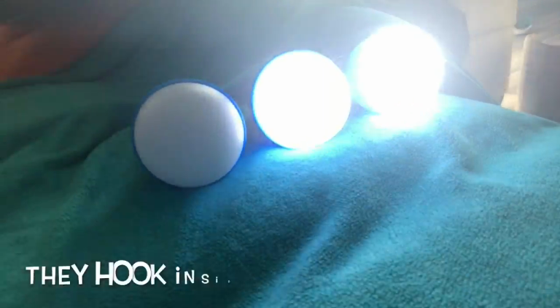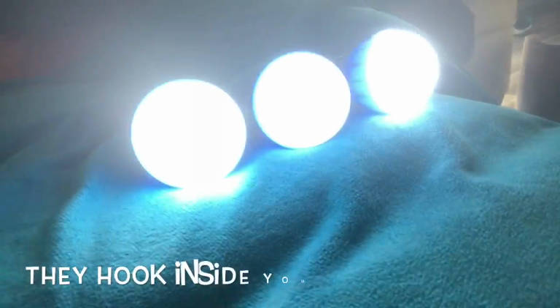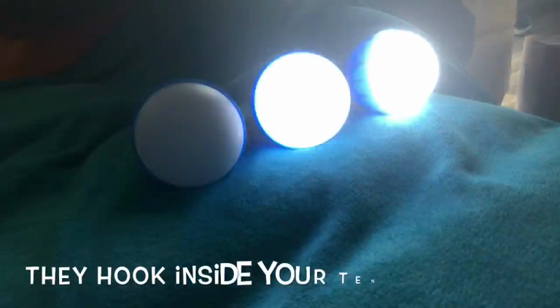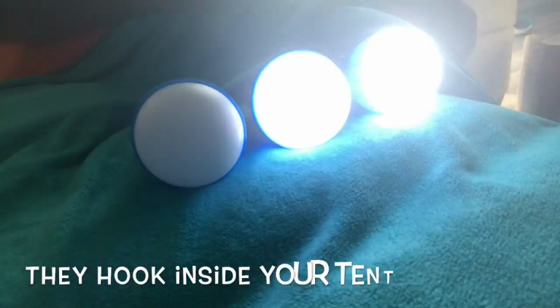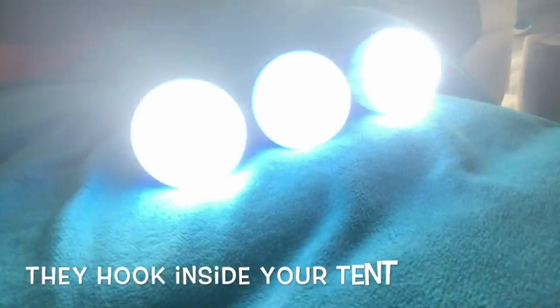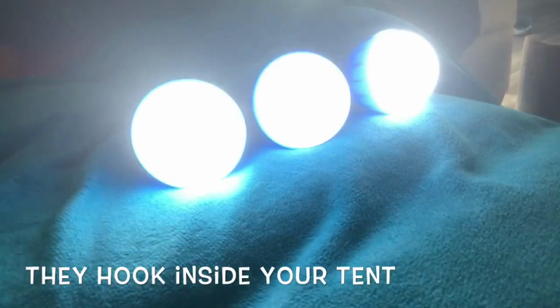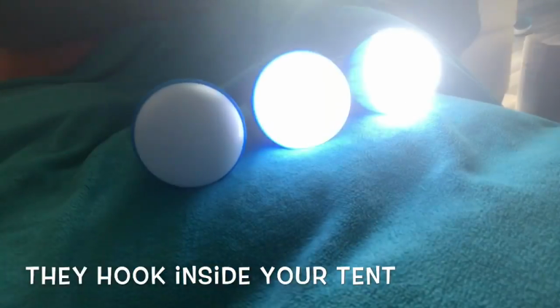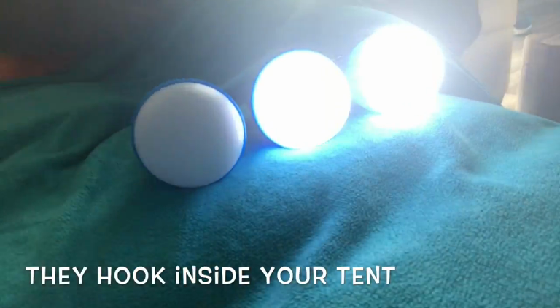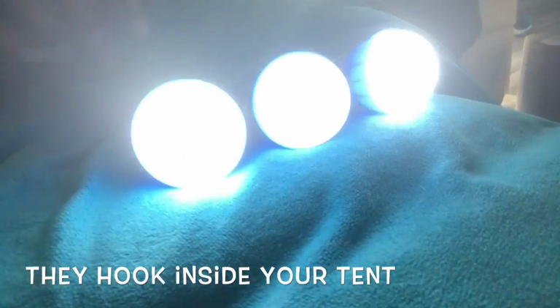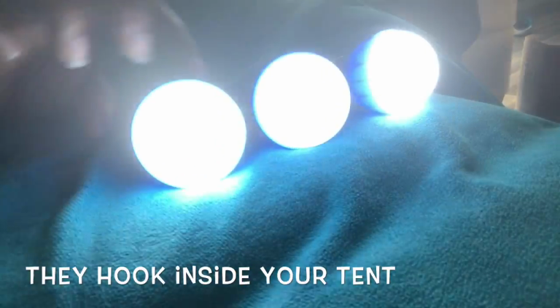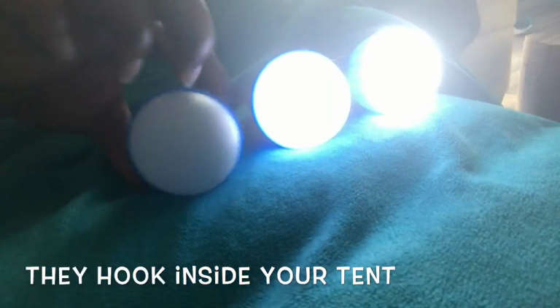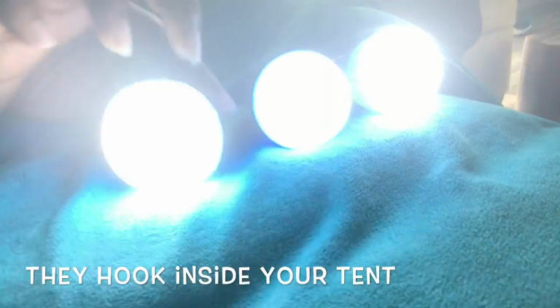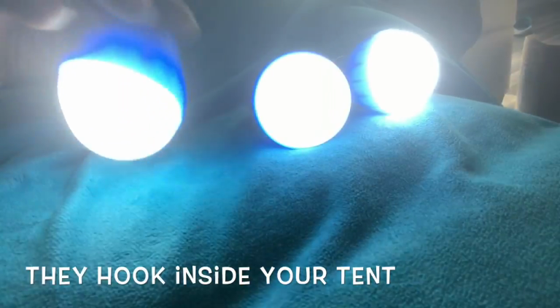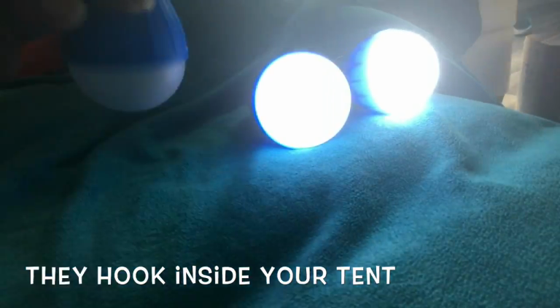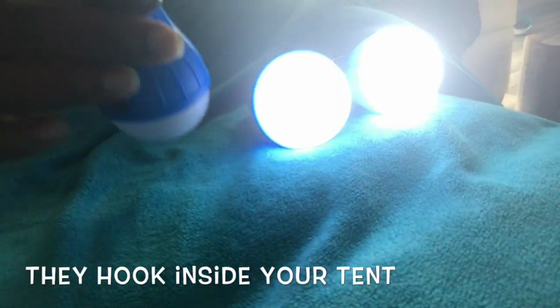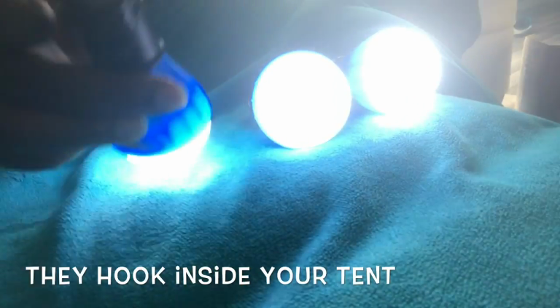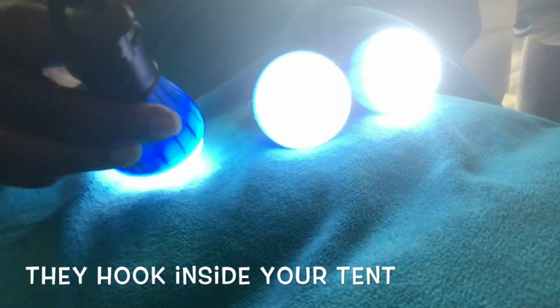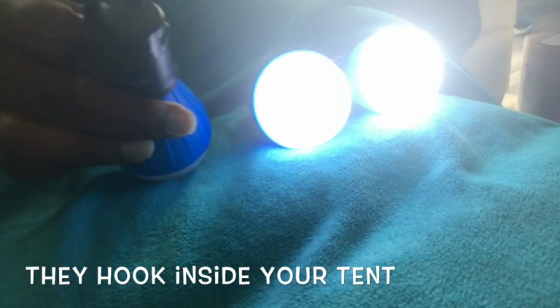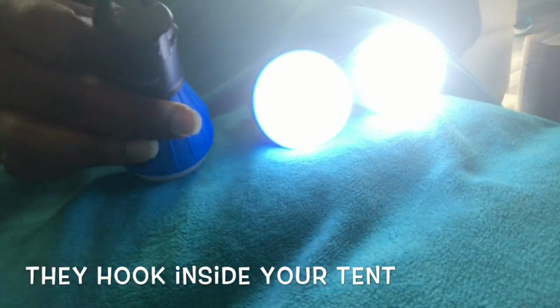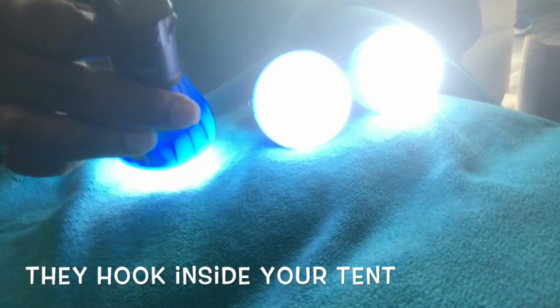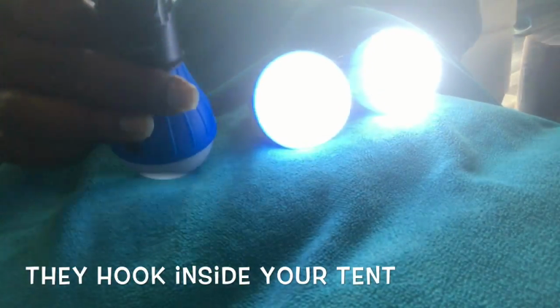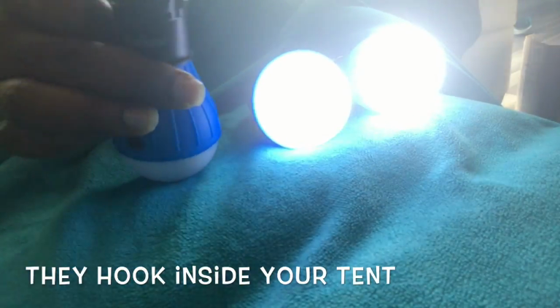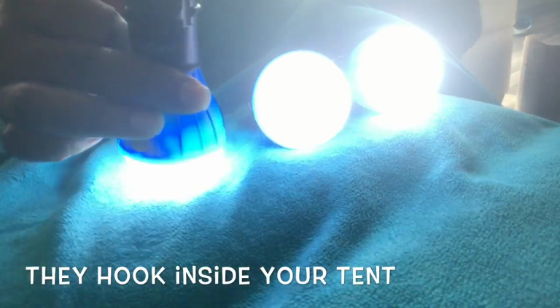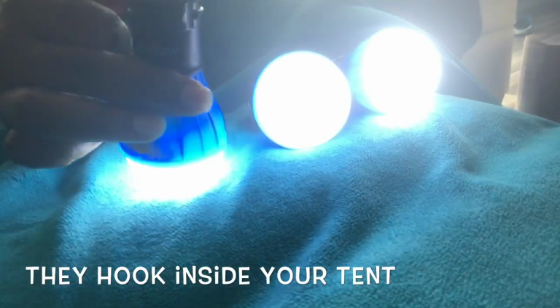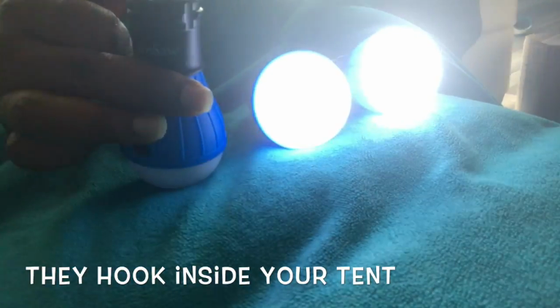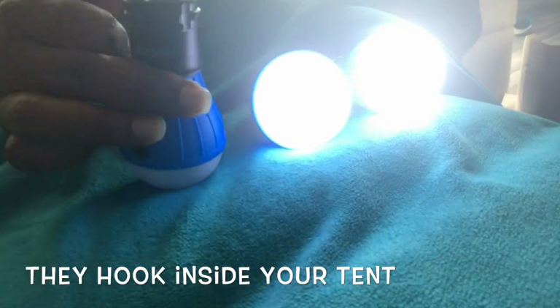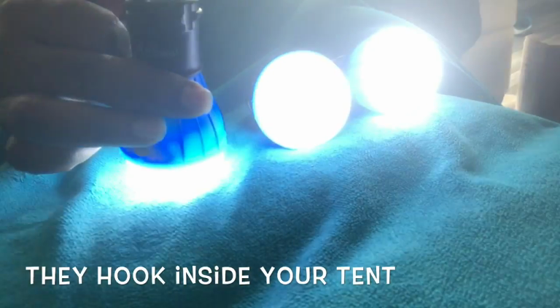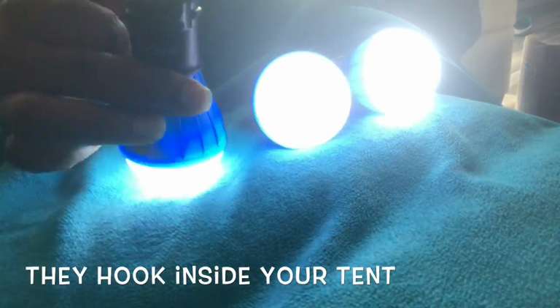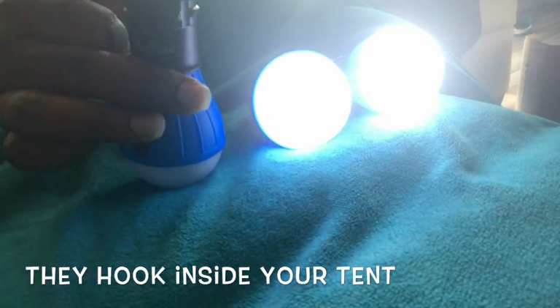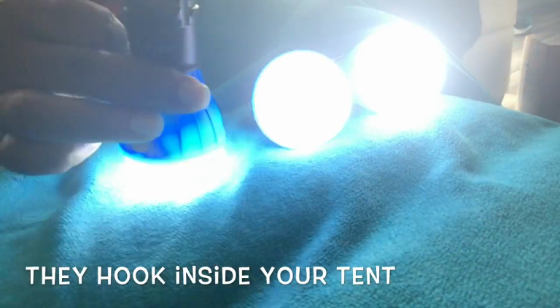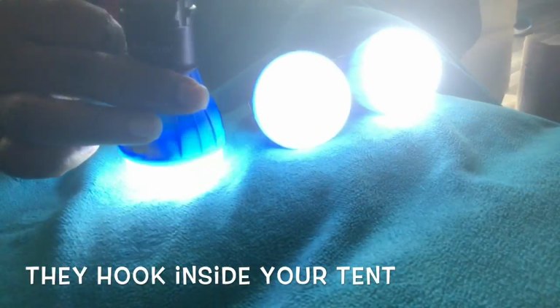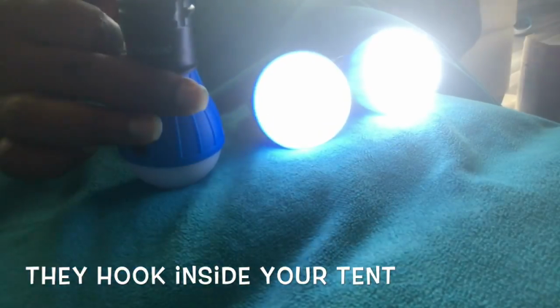The best part about these lights is that they have a hook so that you can hang them inside of your tent.